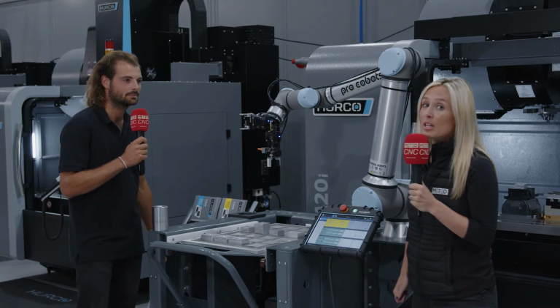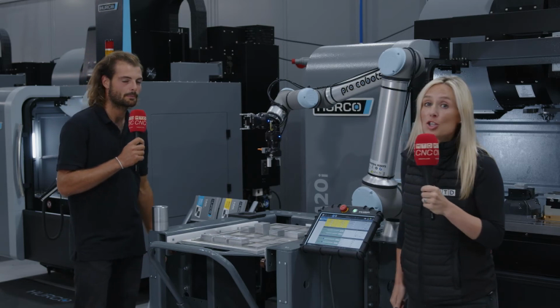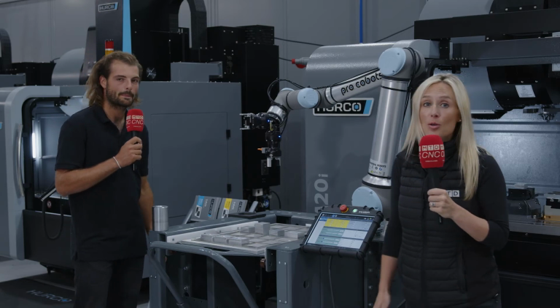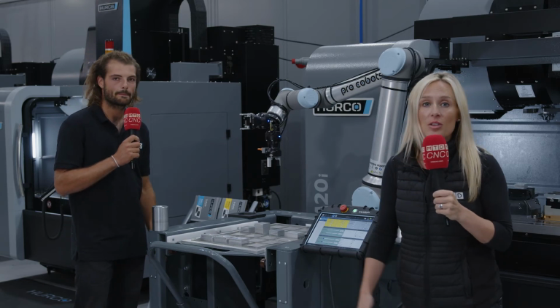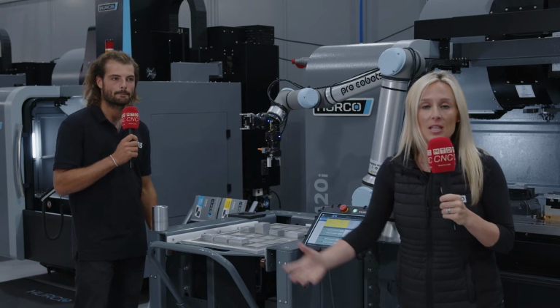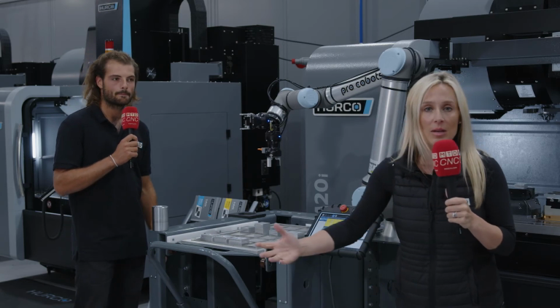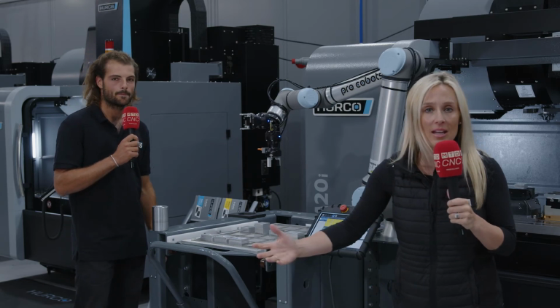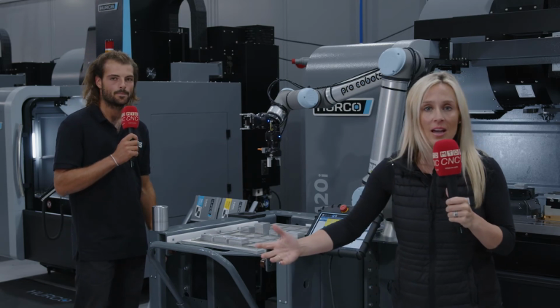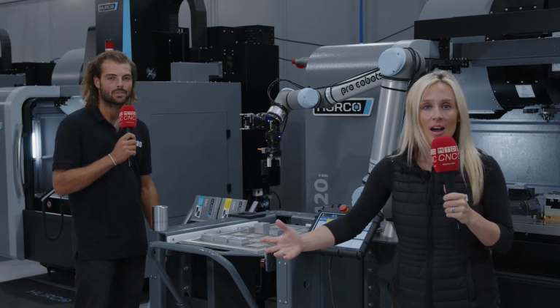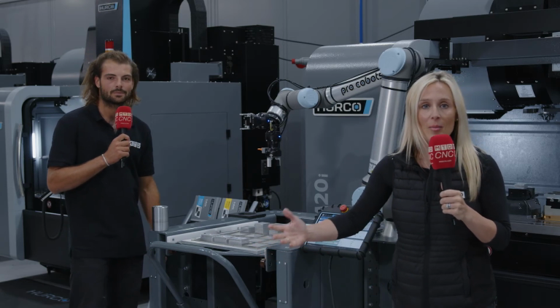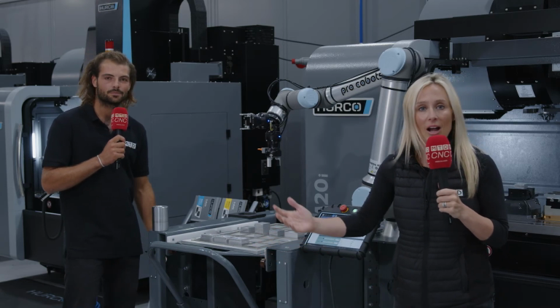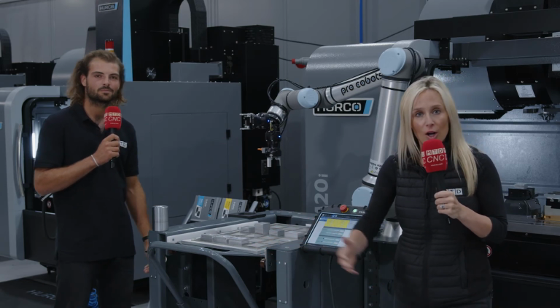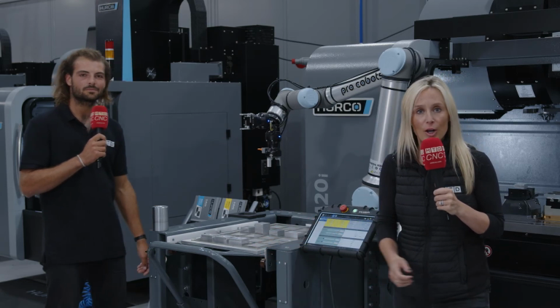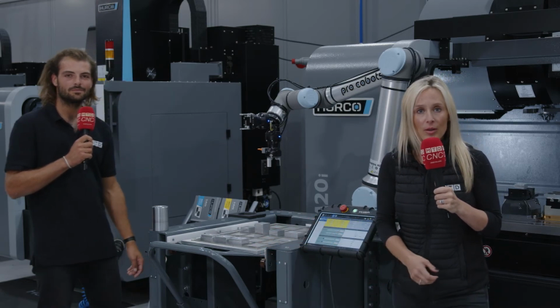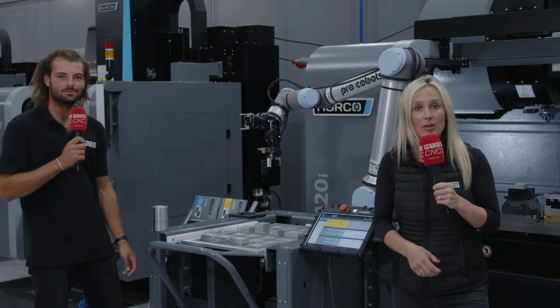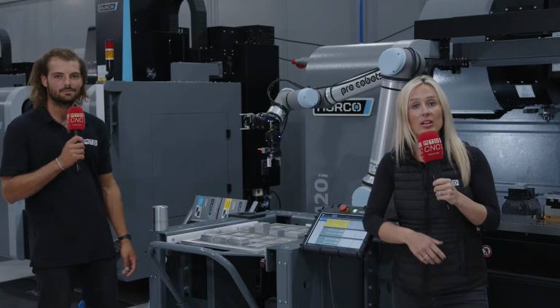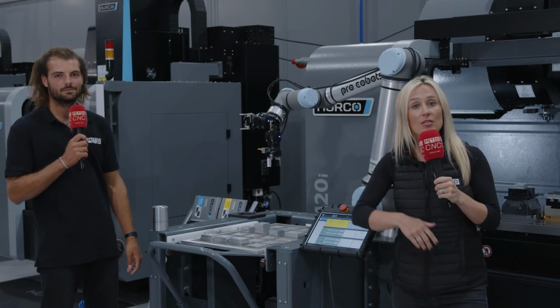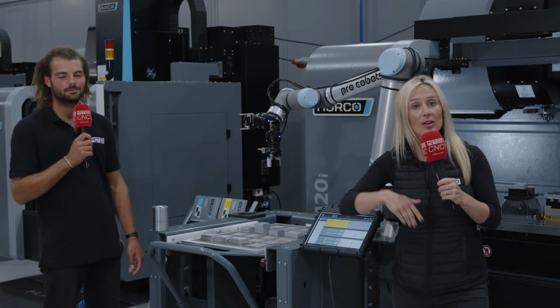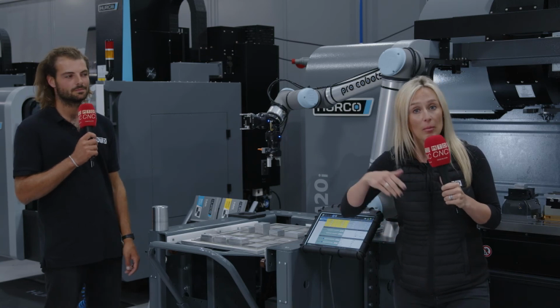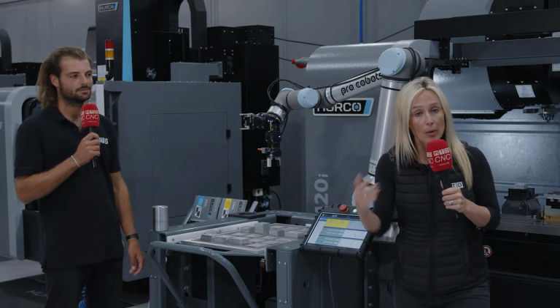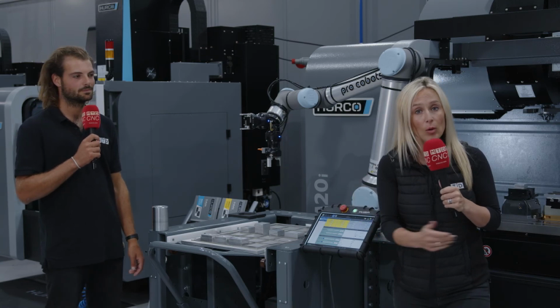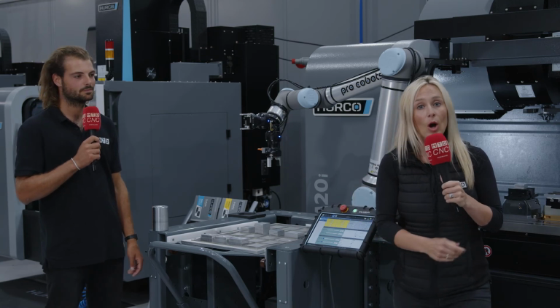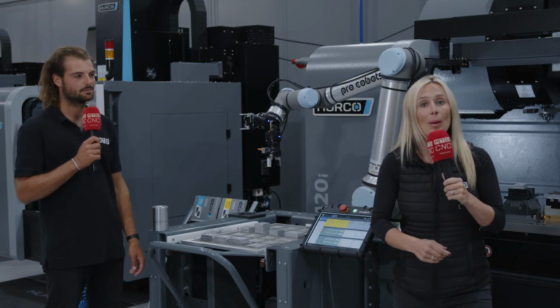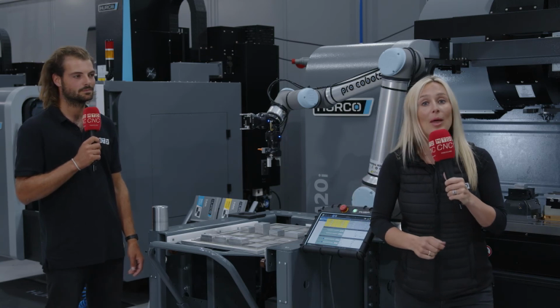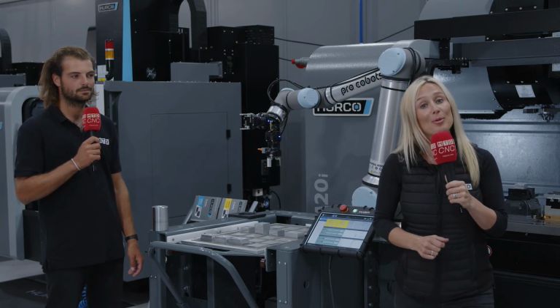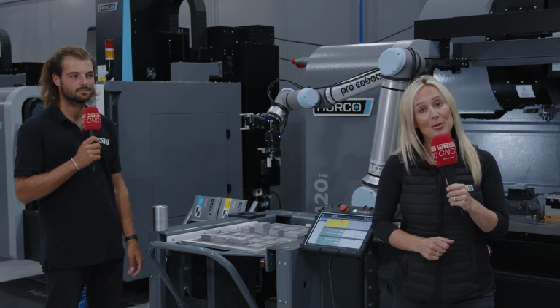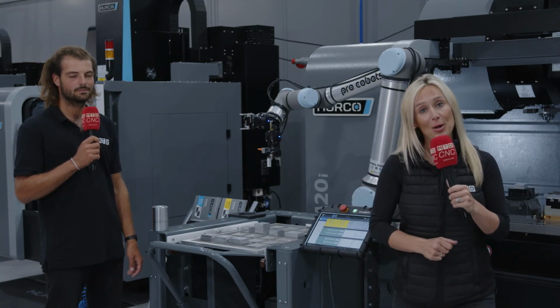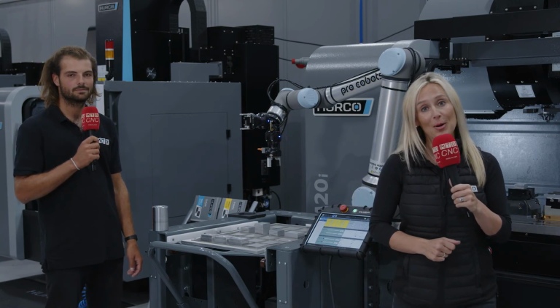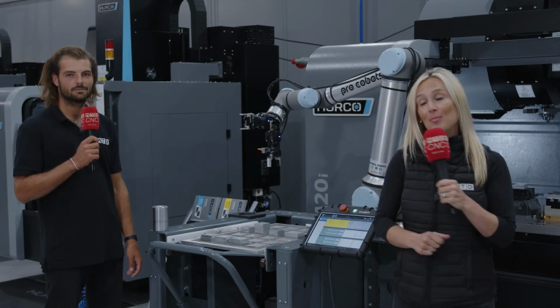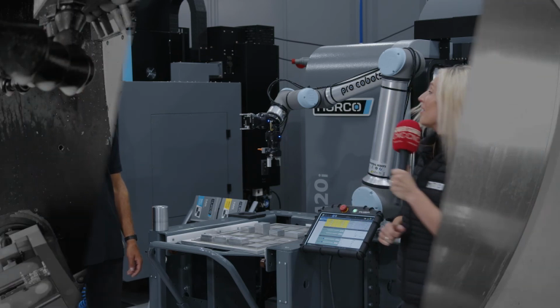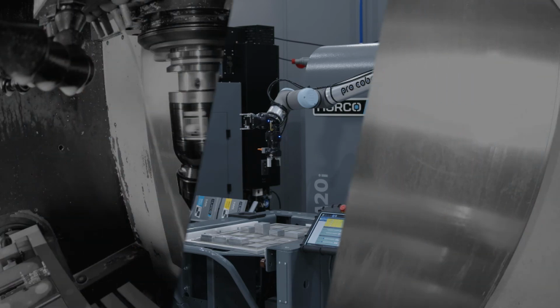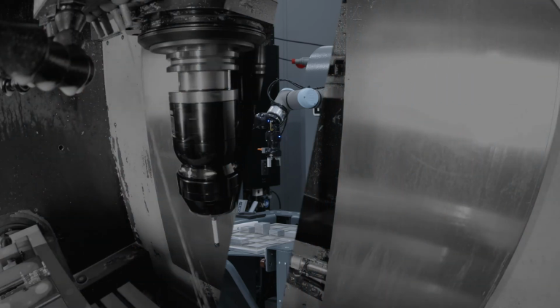Speak to the team here at Herco if you'd like to find out more about their ProCobot.